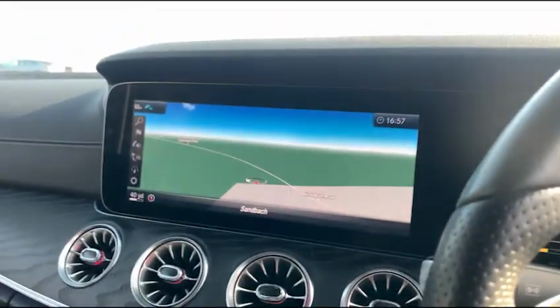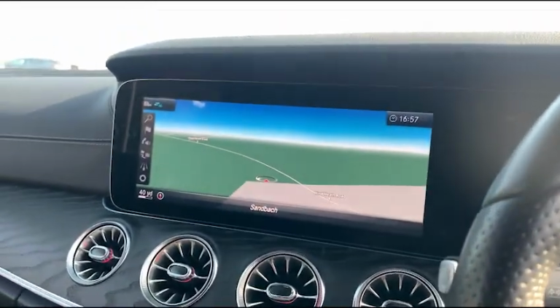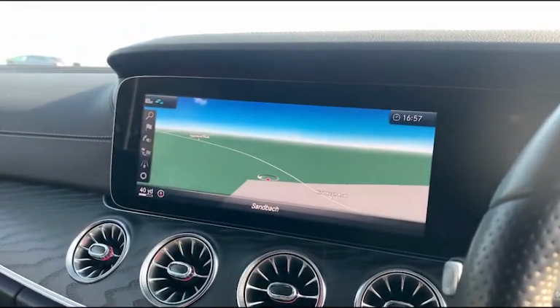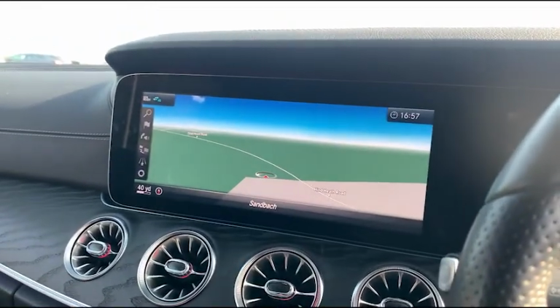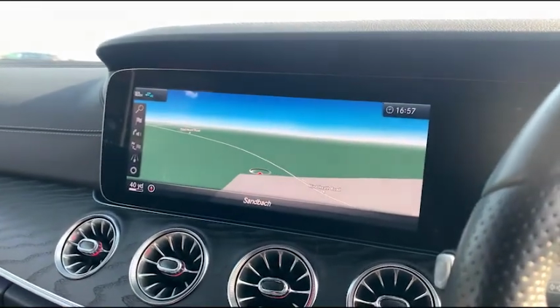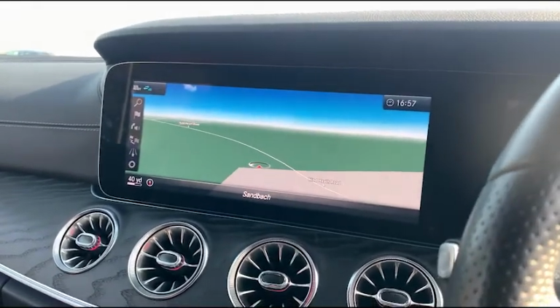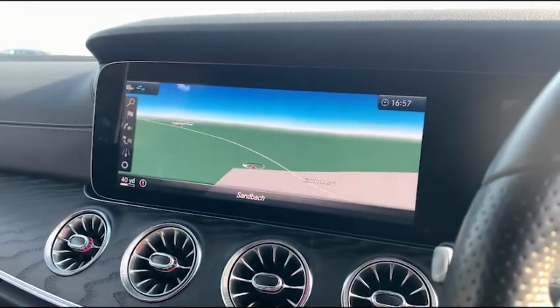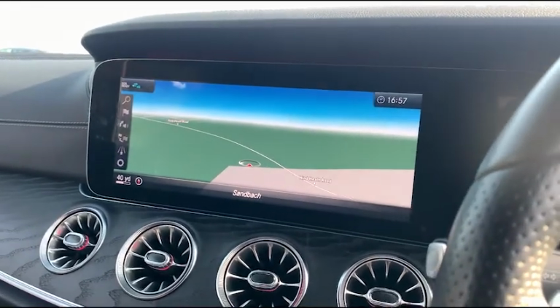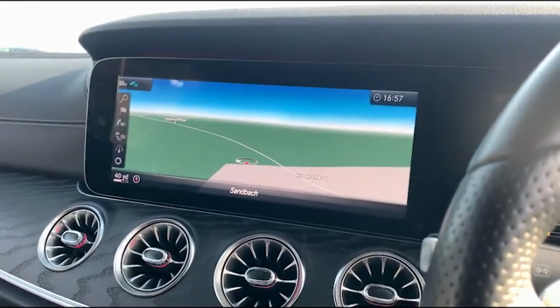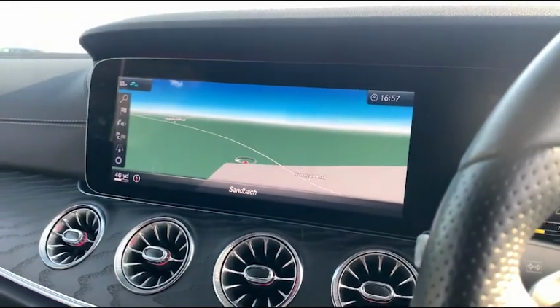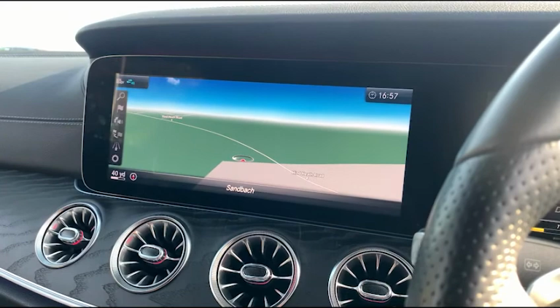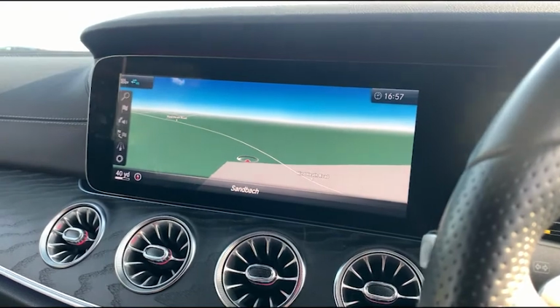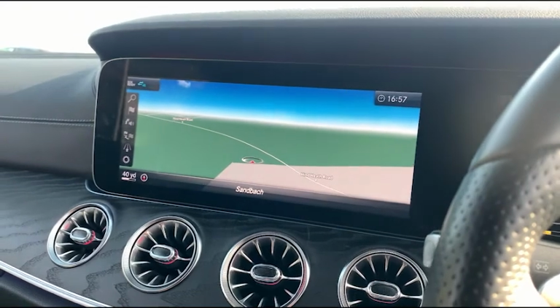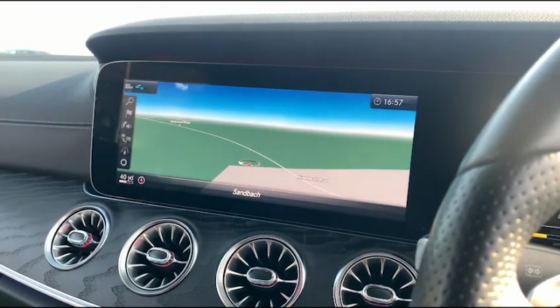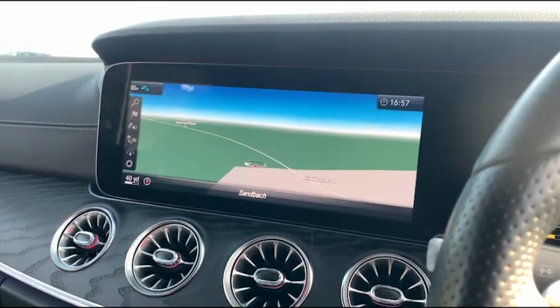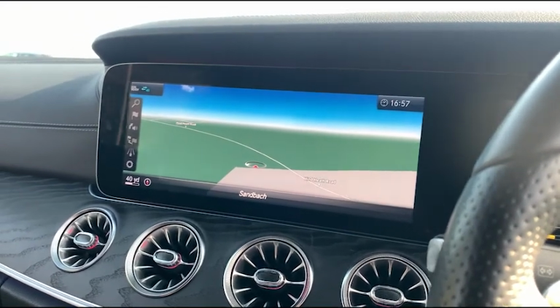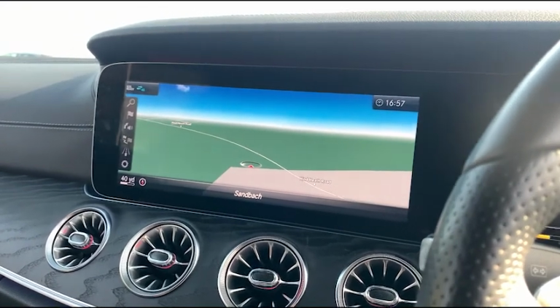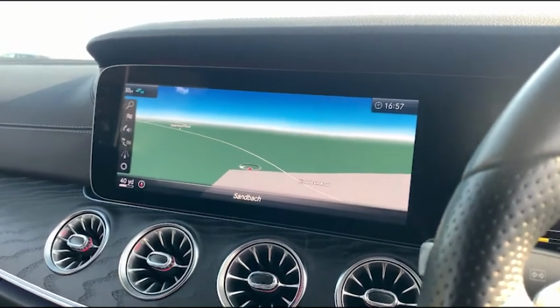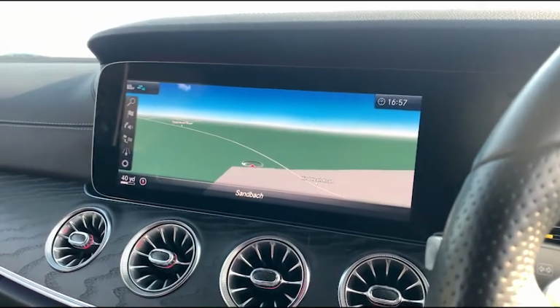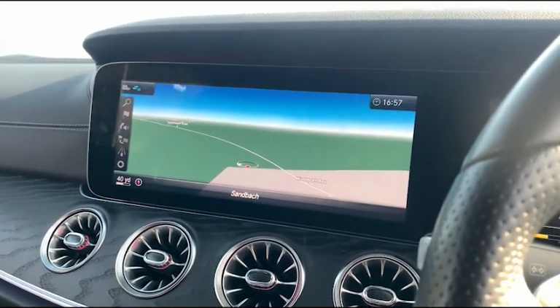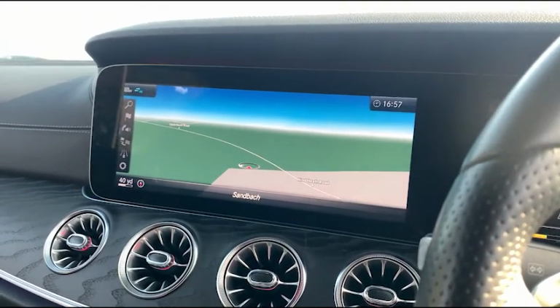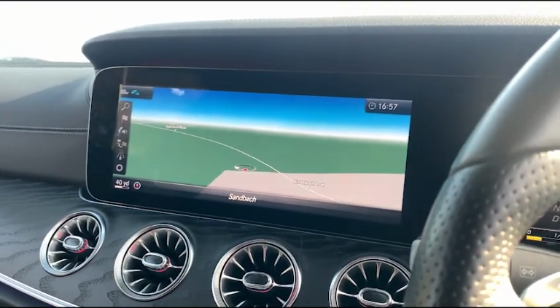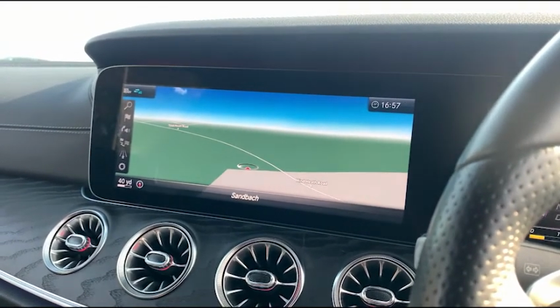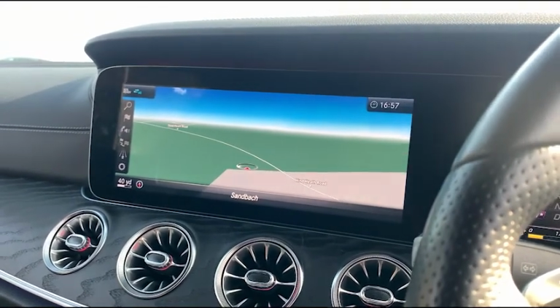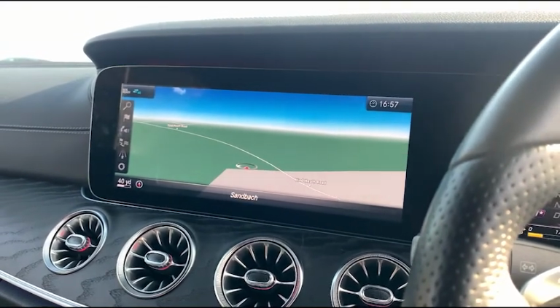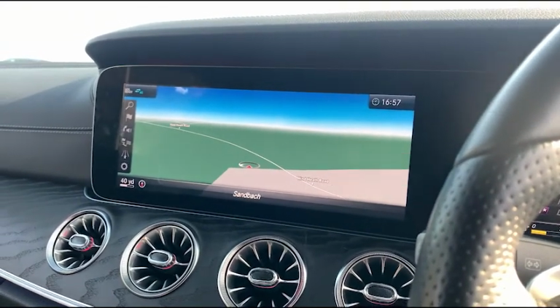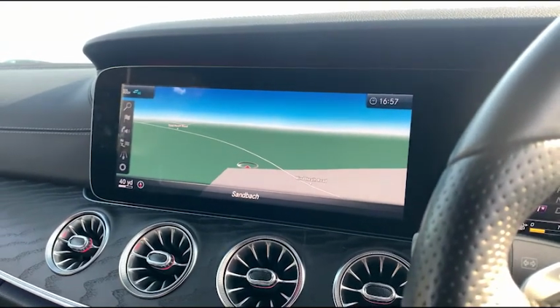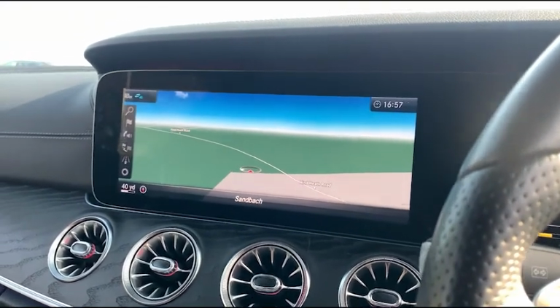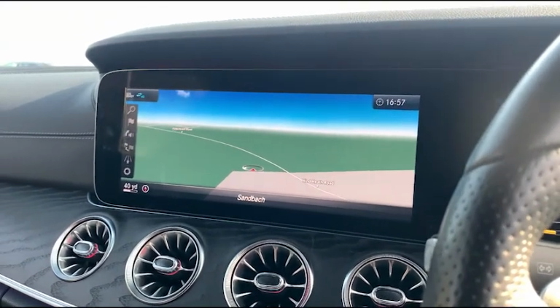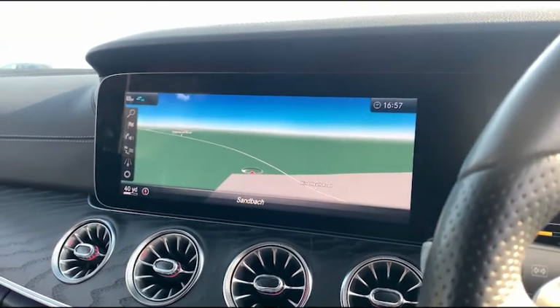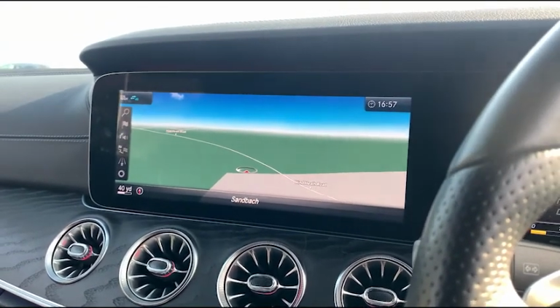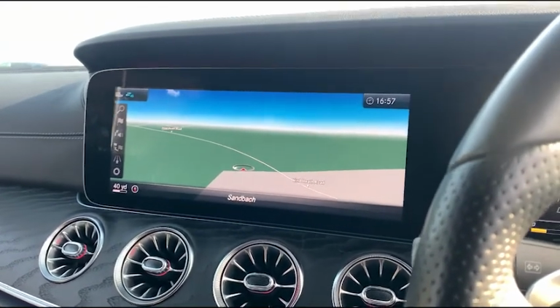This vehicle is available to take away today with free contactless nationwide next-day delivery. It comes with a fresh service and we do offer competitive finance. Thank you very much for watching.